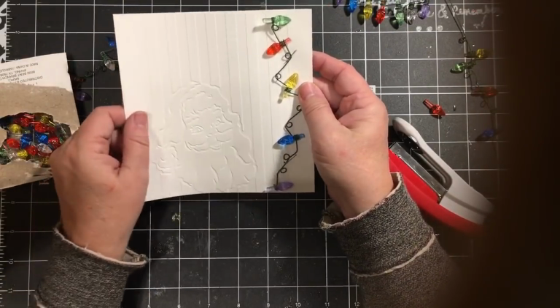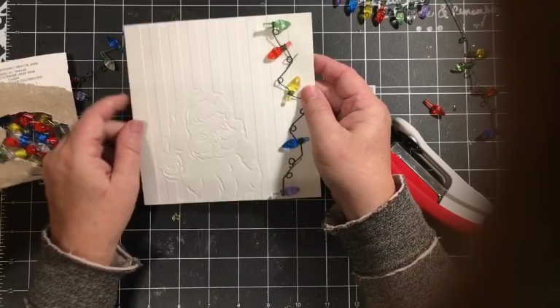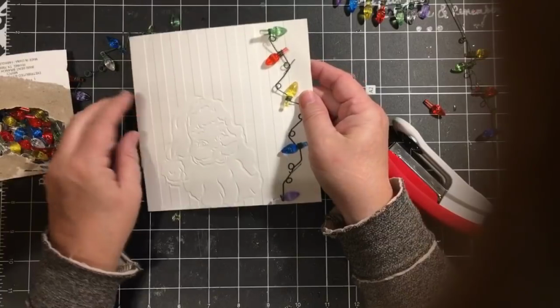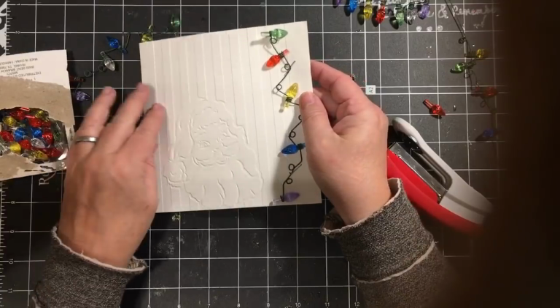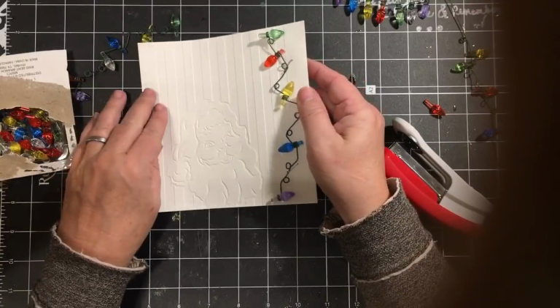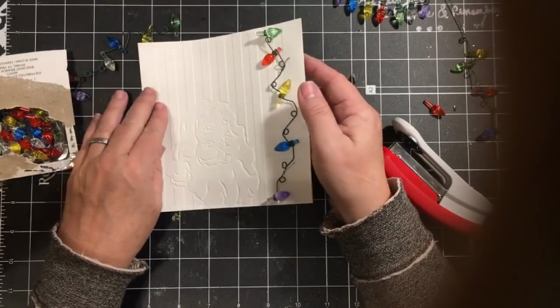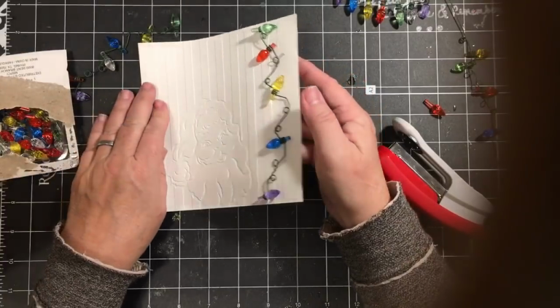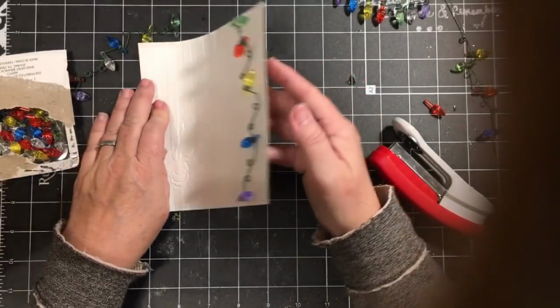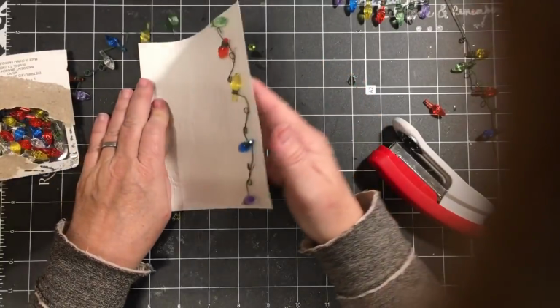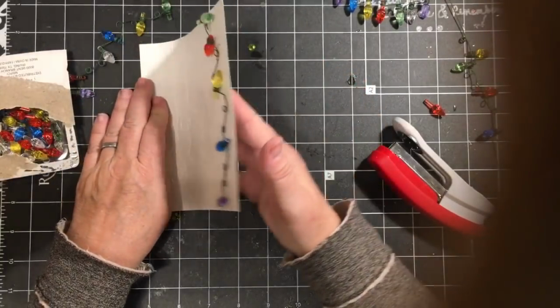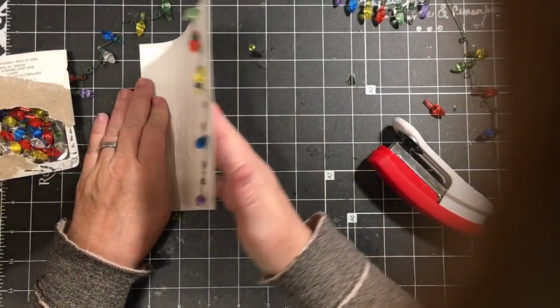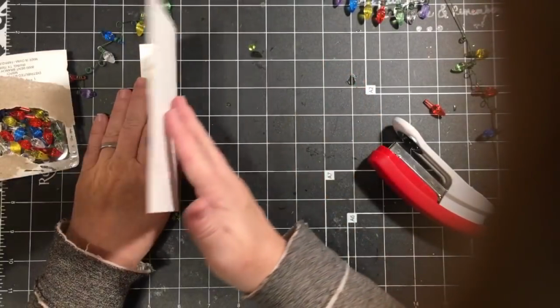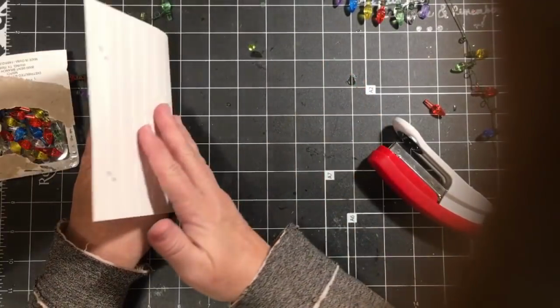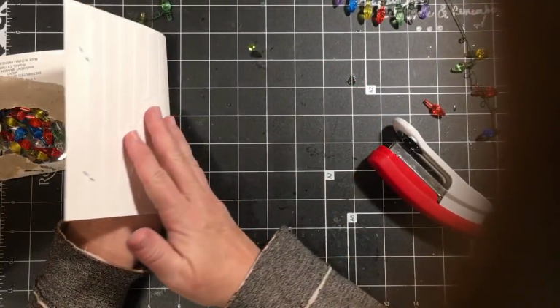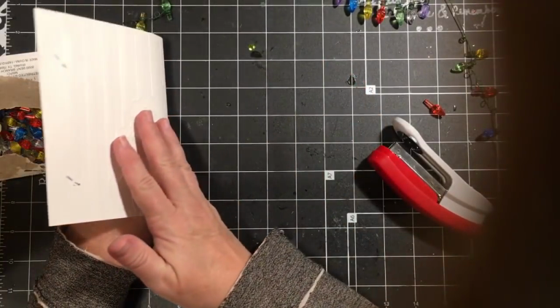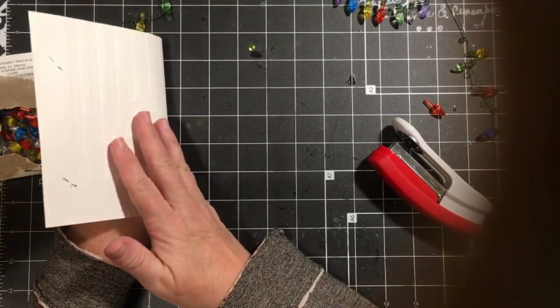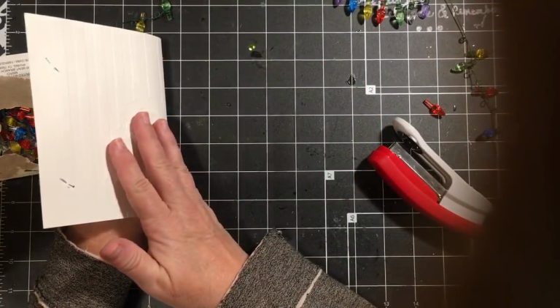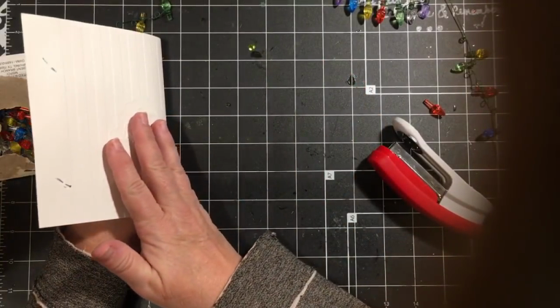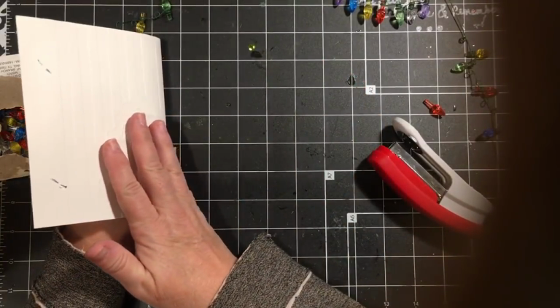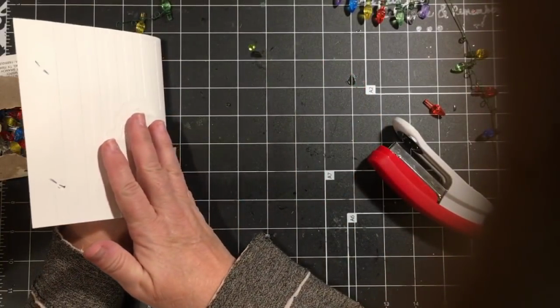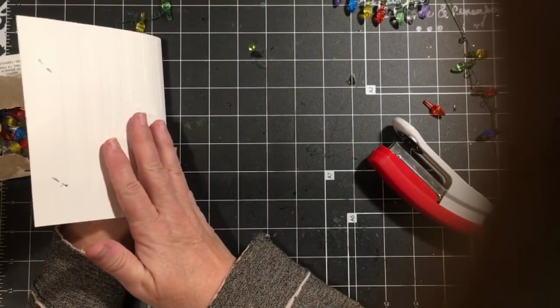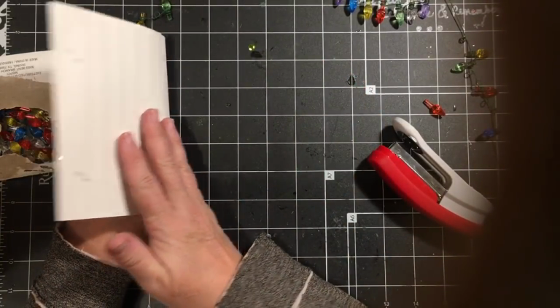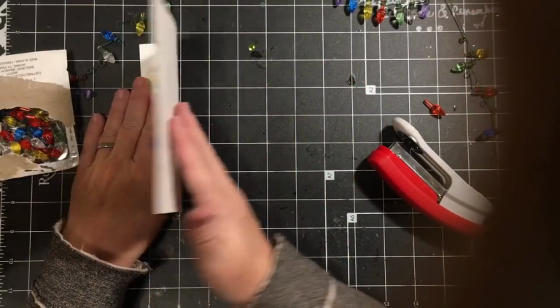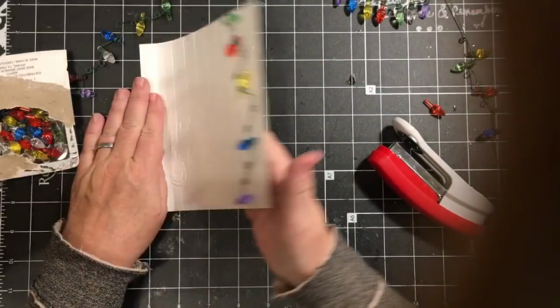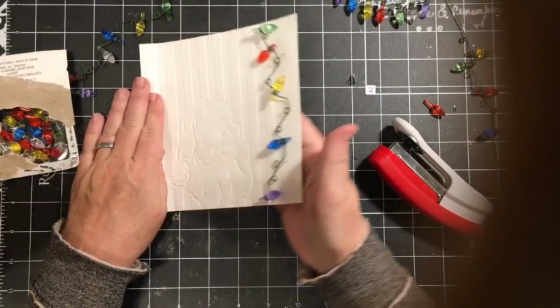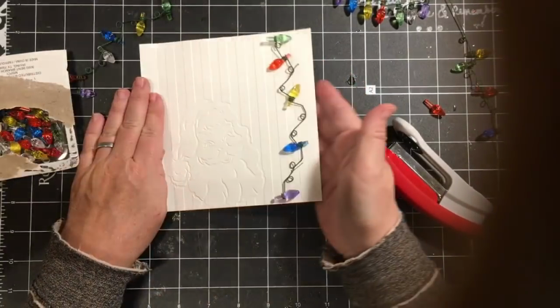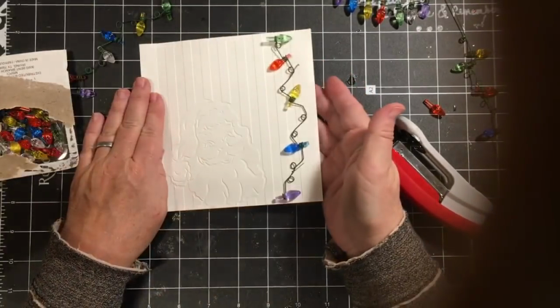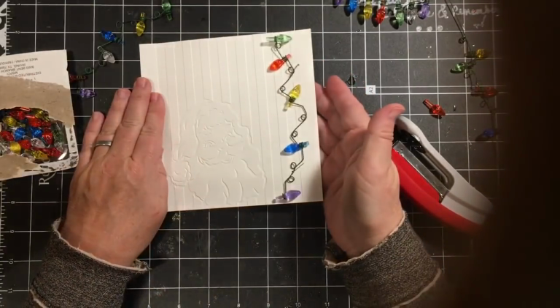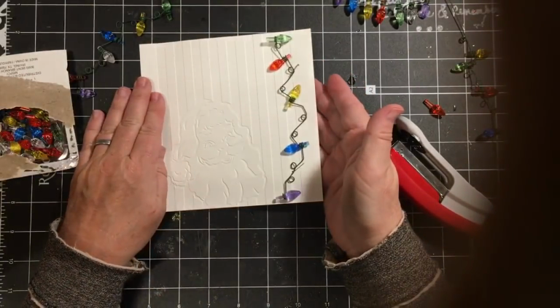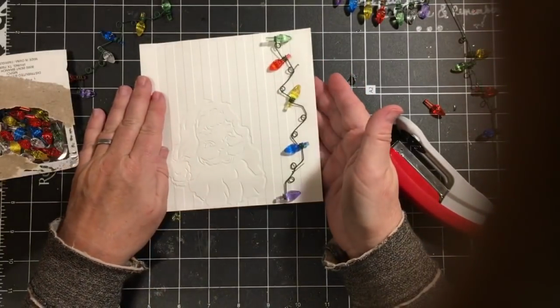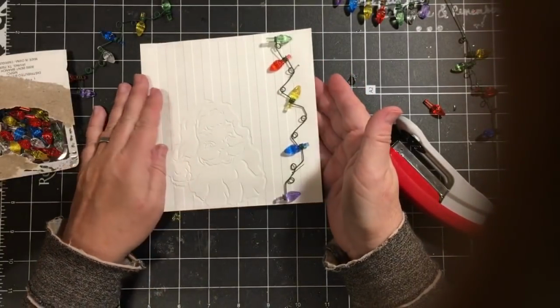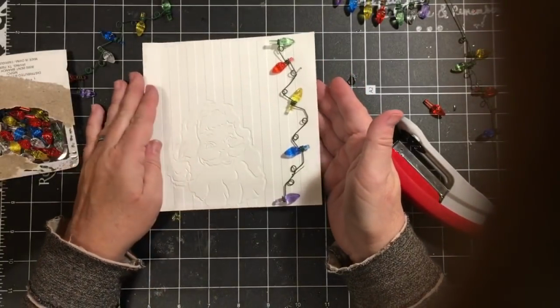I'm going to use this in my December daily, actually.